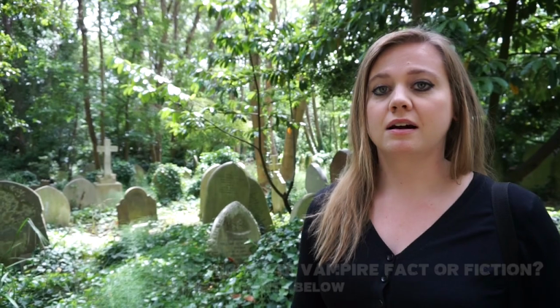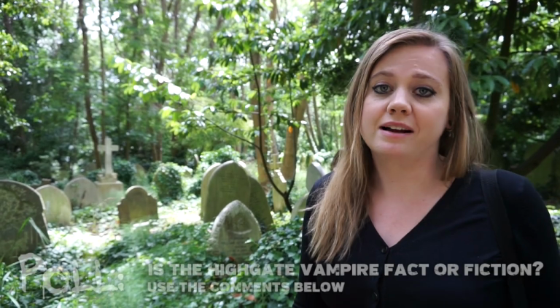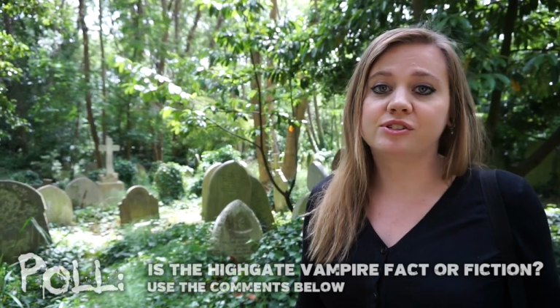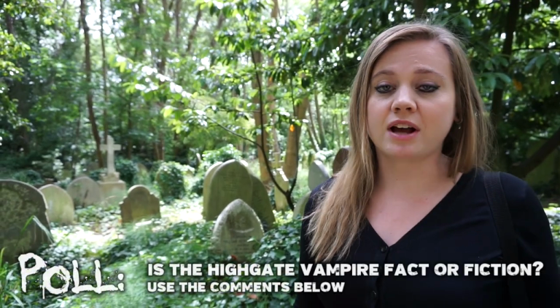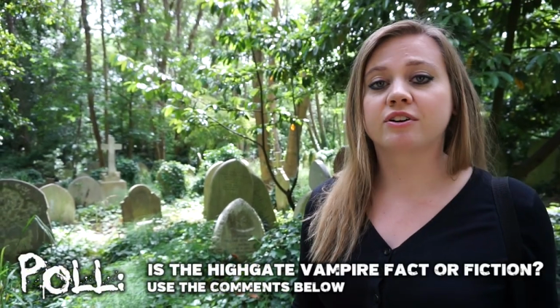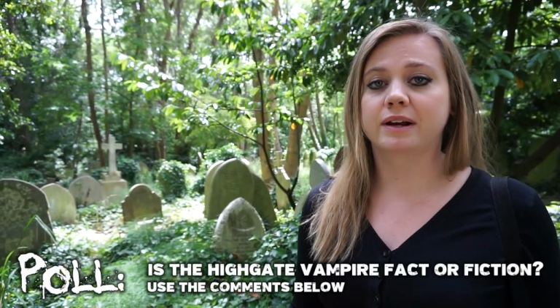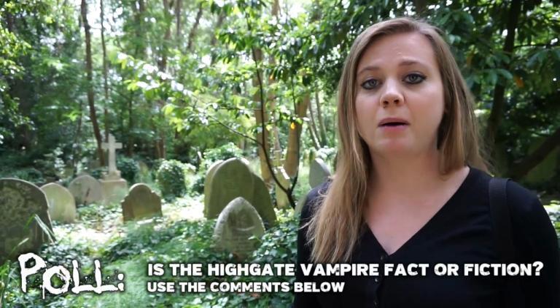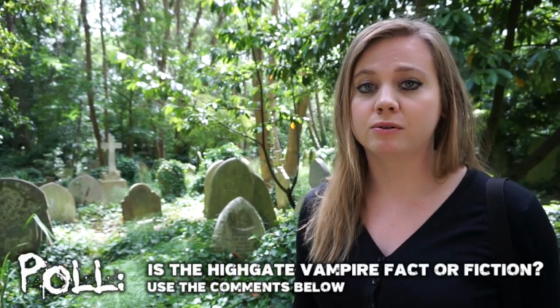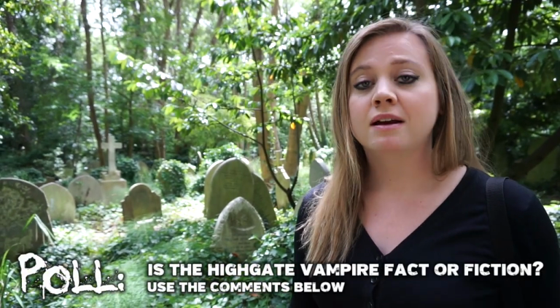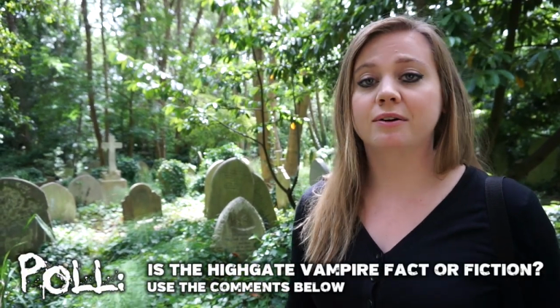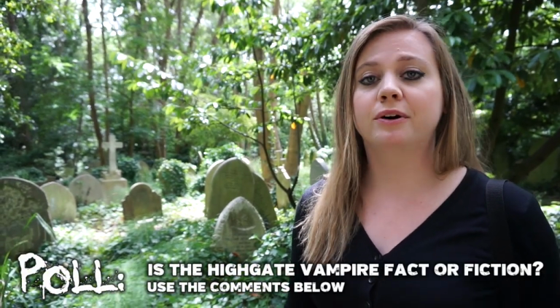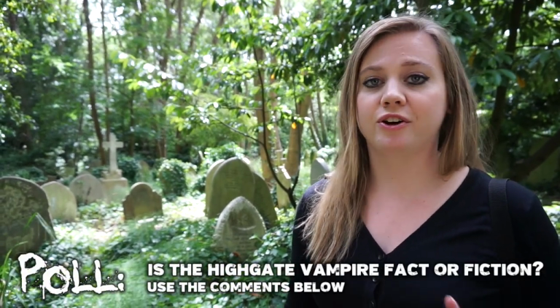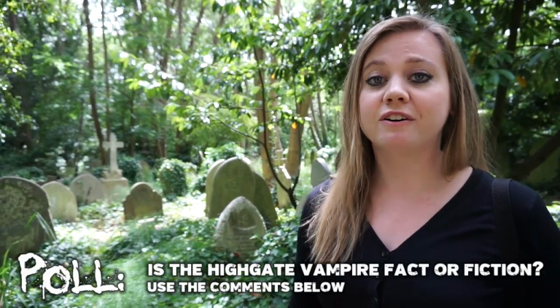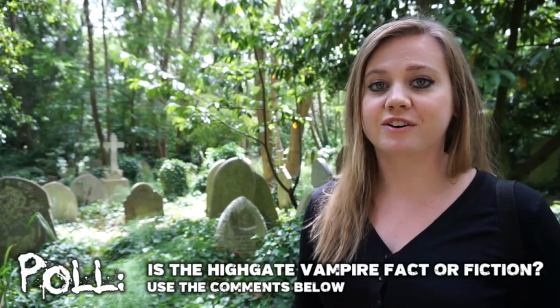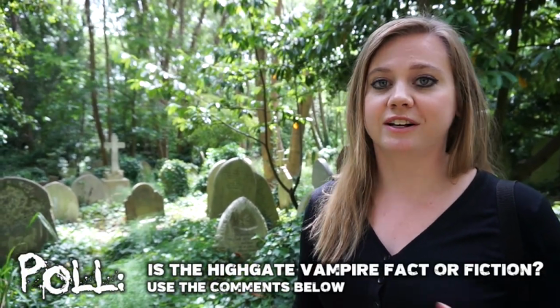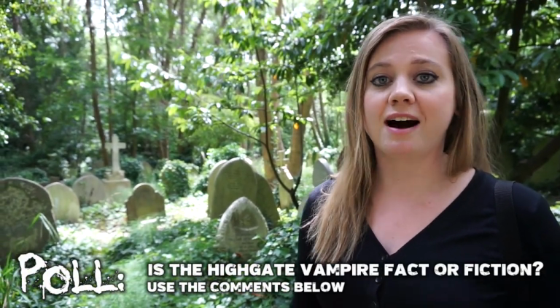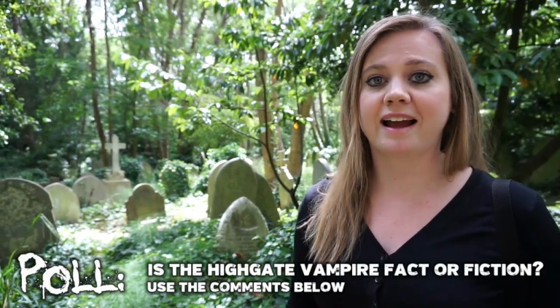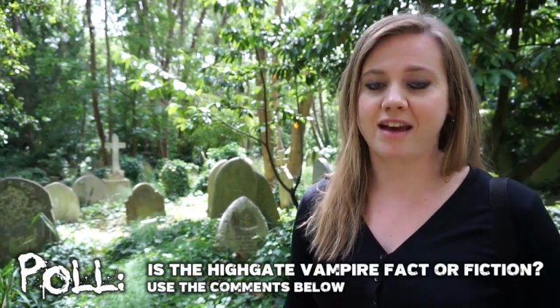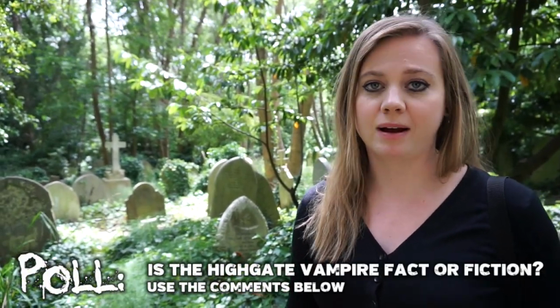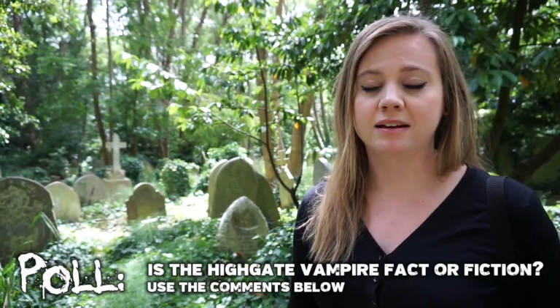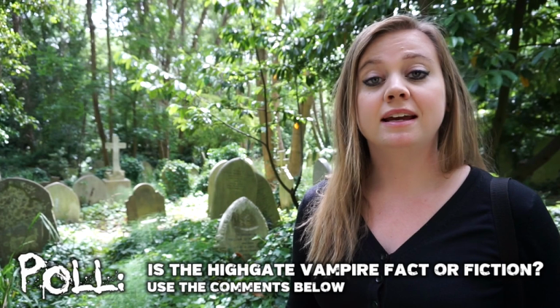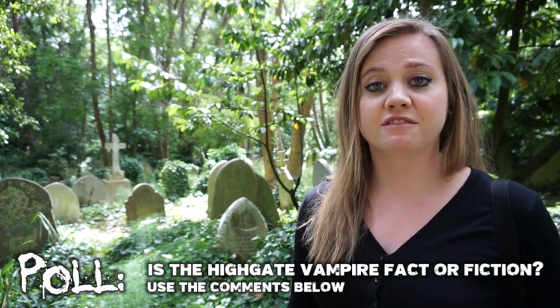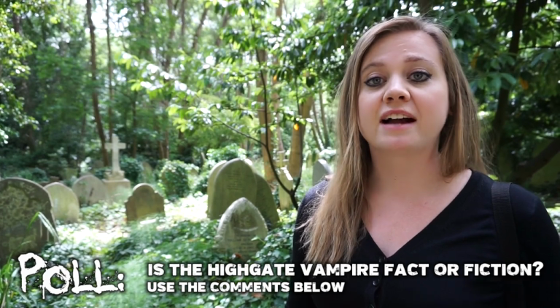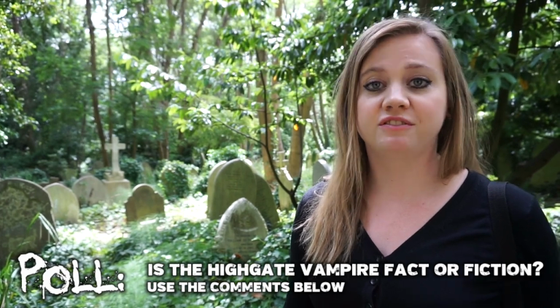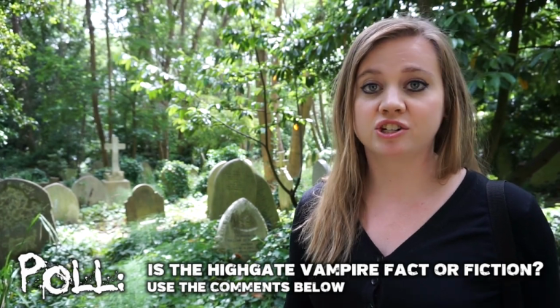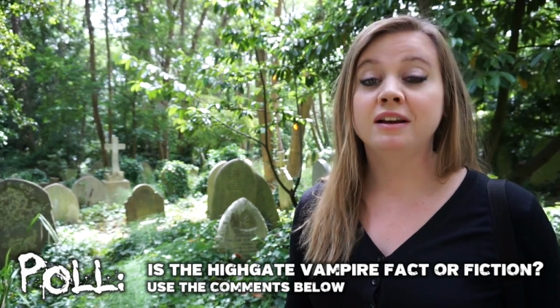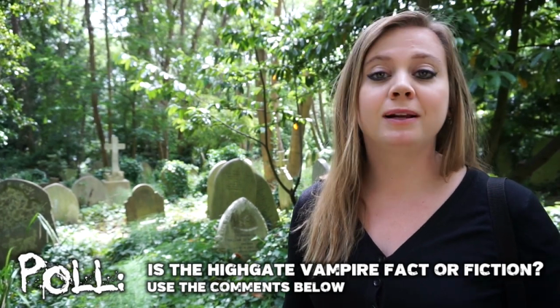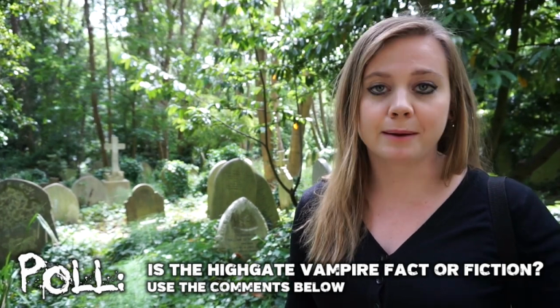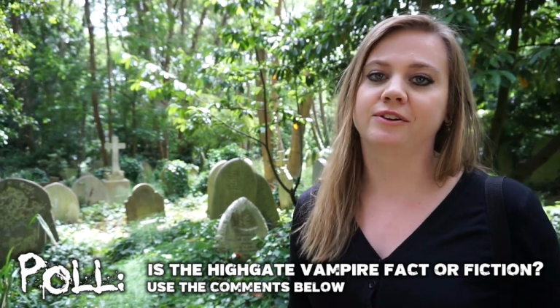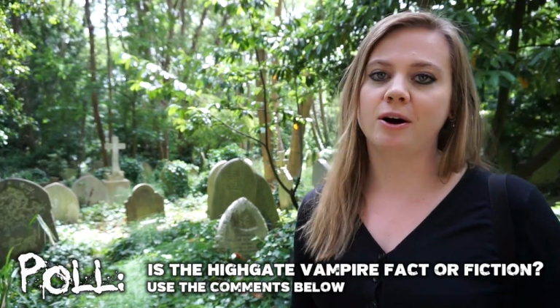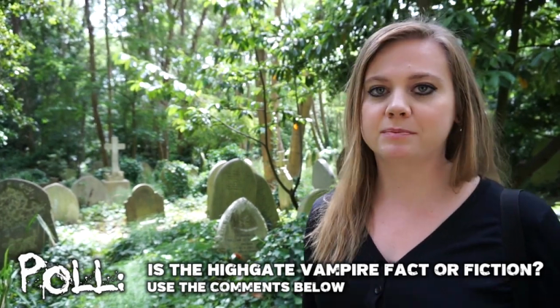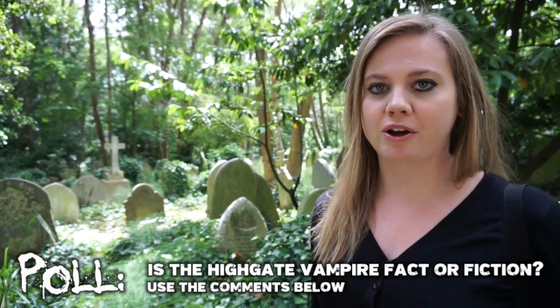Alright, so time for a quick poll. I really want to know your thoughts on the Highgate vampire — is it fact or fiction? Please let me know in the comments below.